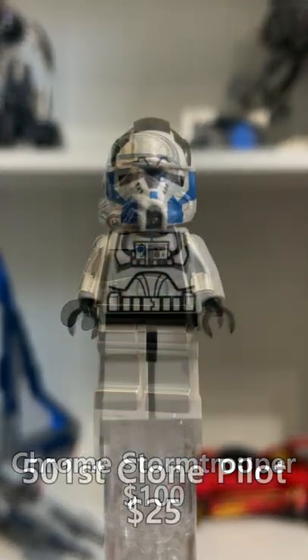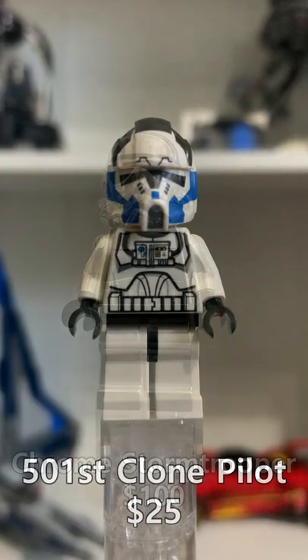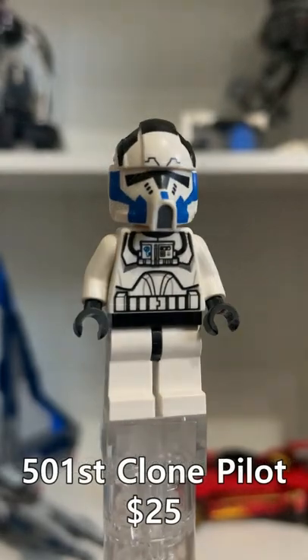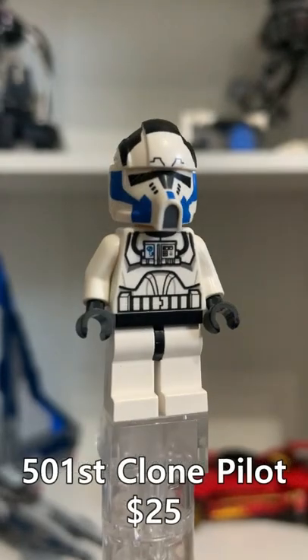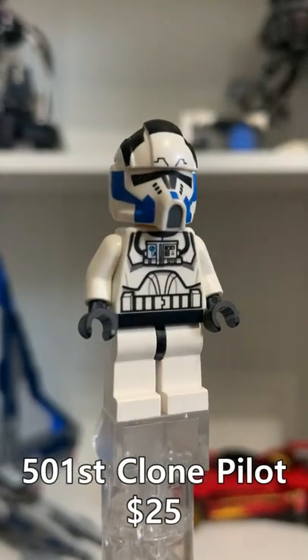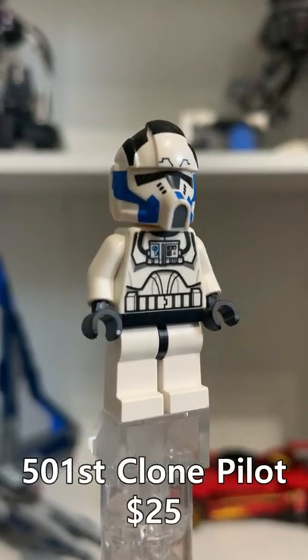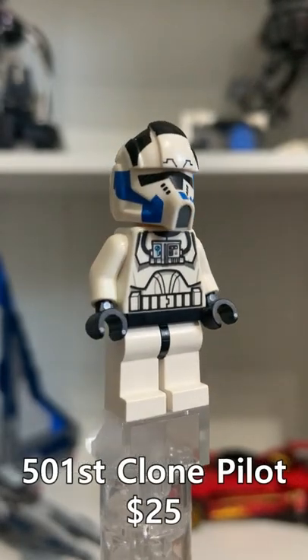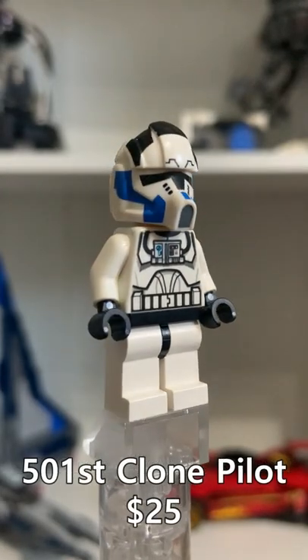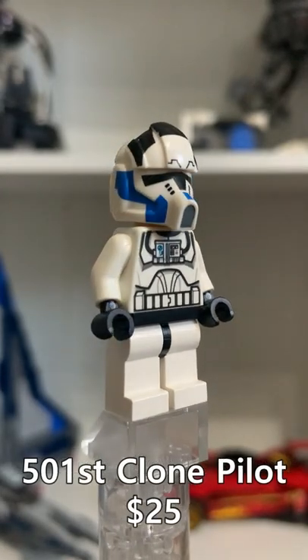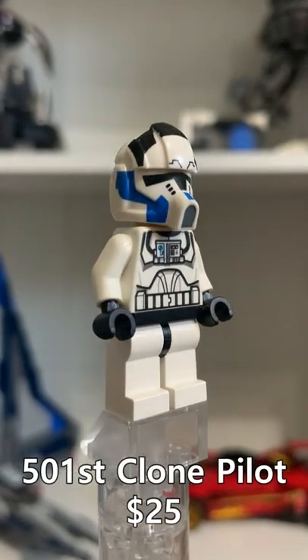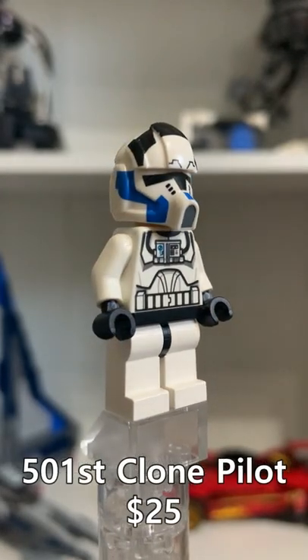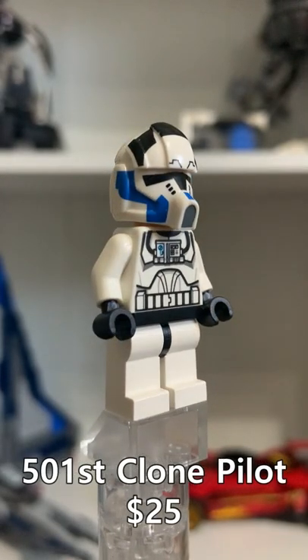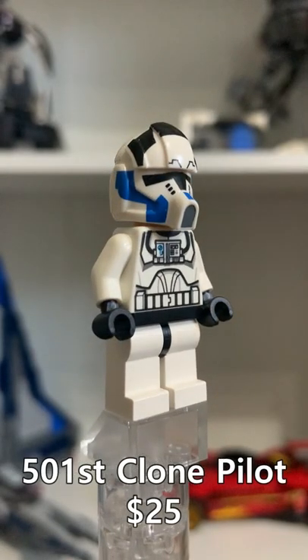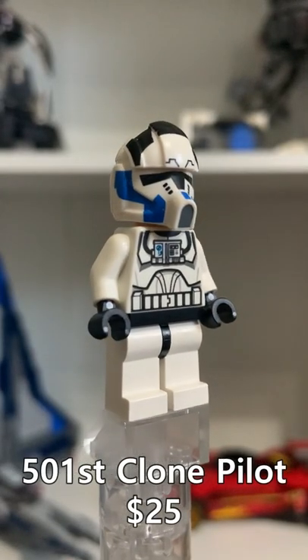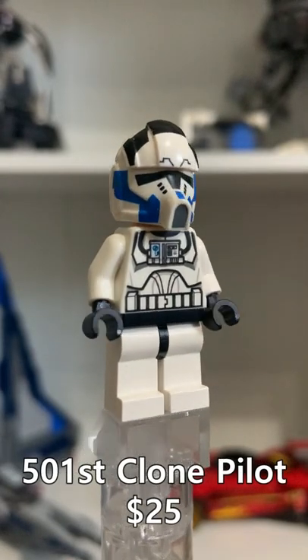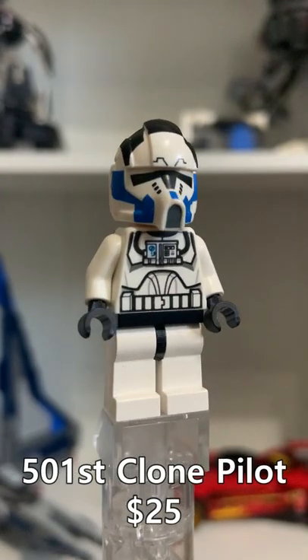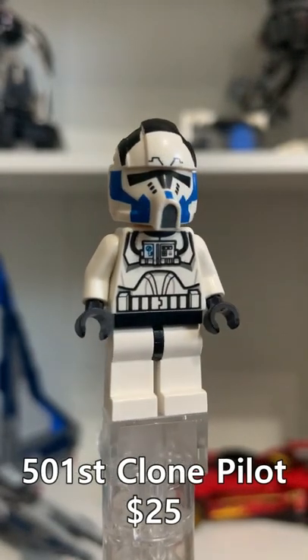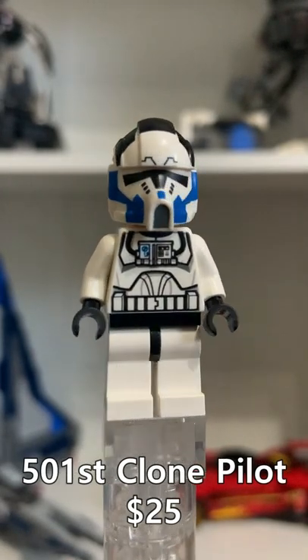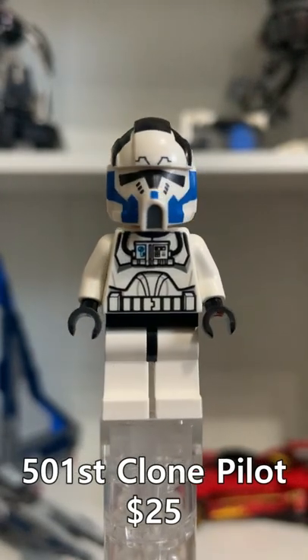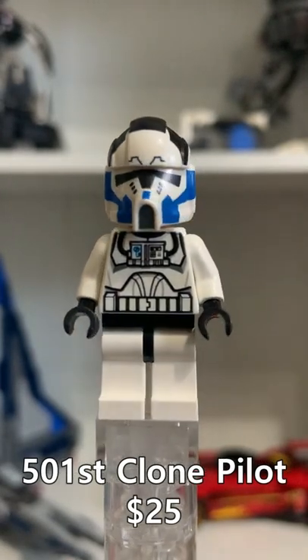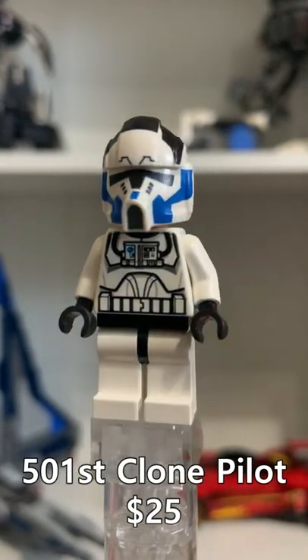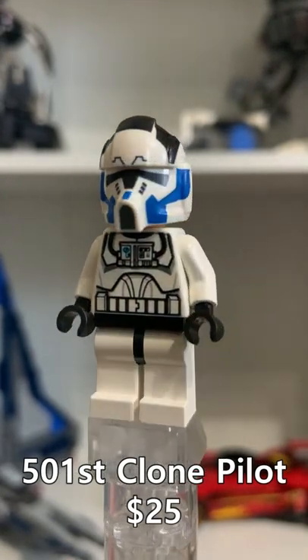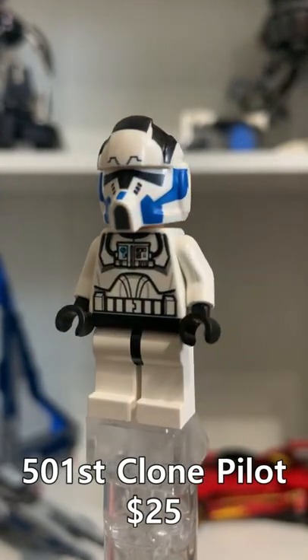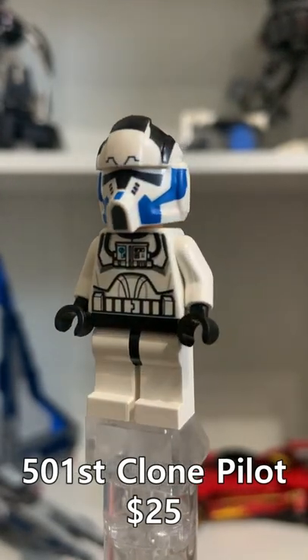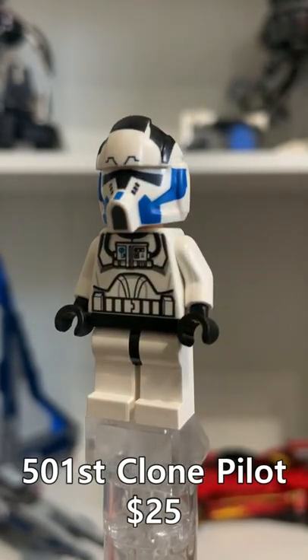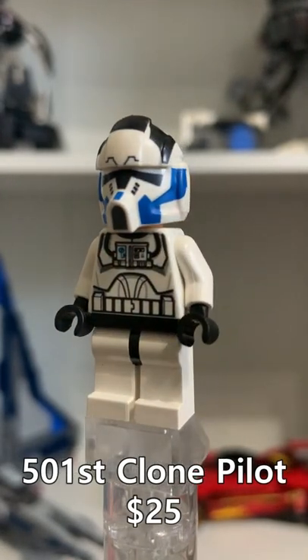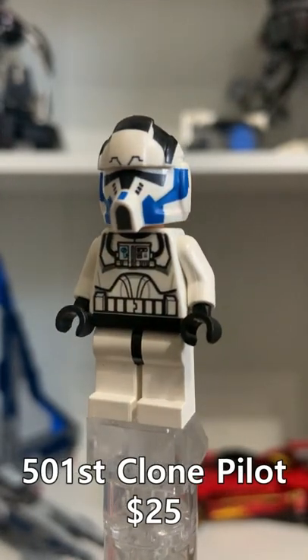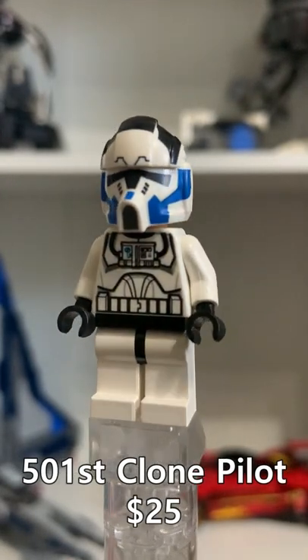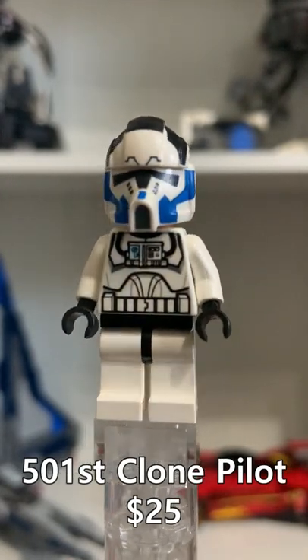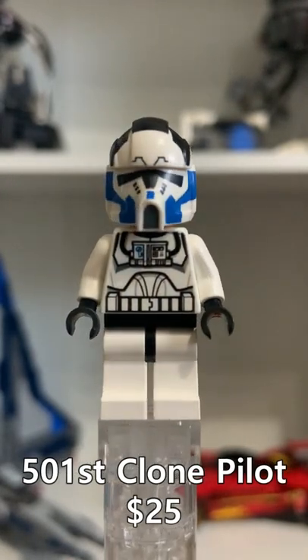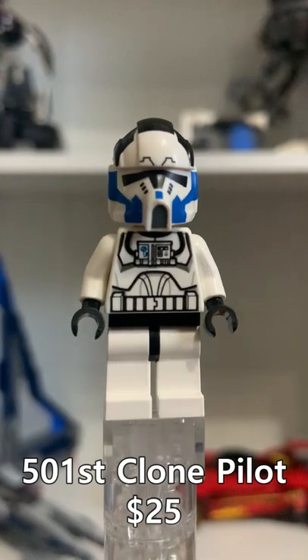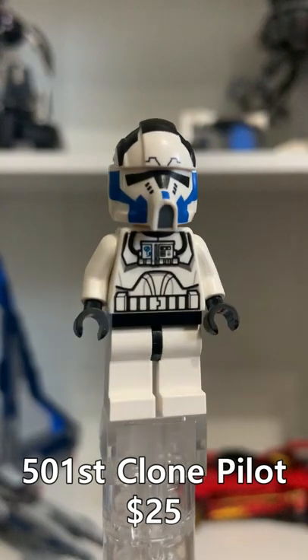This 501 Clone Trooper Pilot is worth $25. He came in the Z-95 Headhunter.